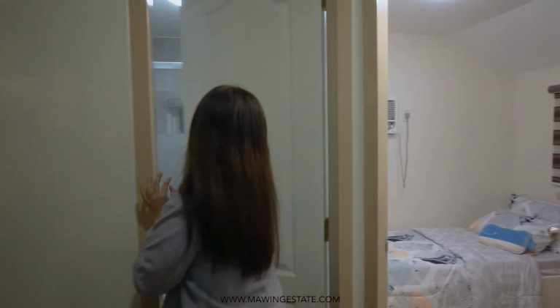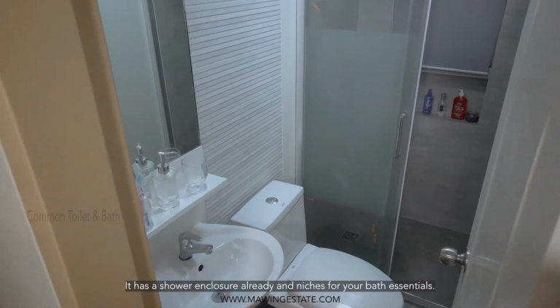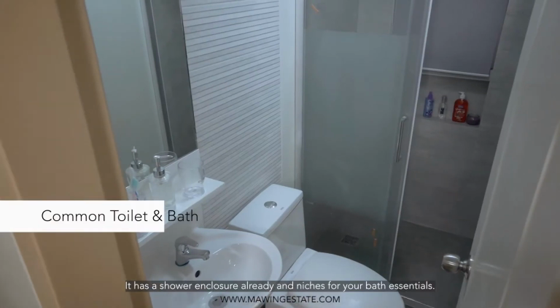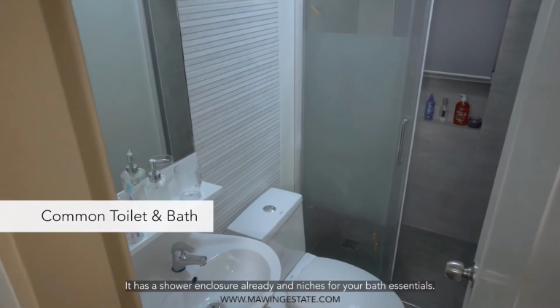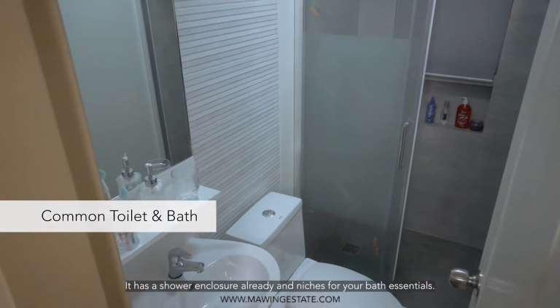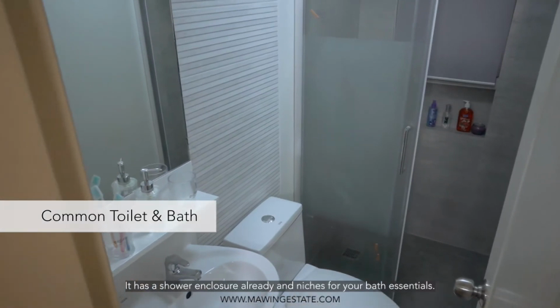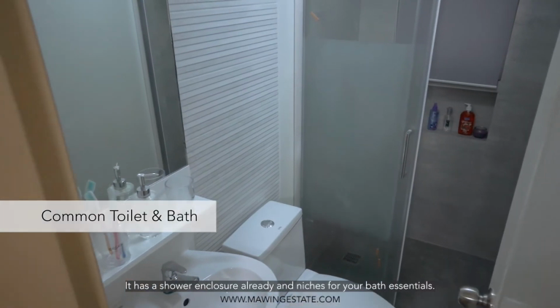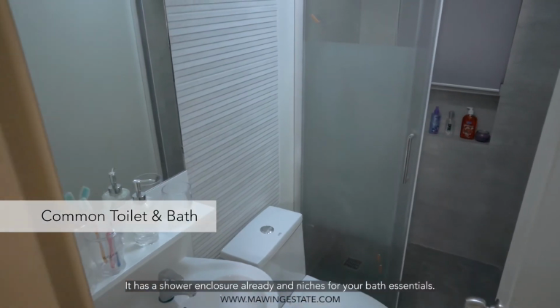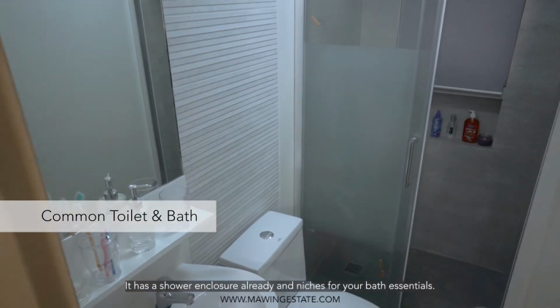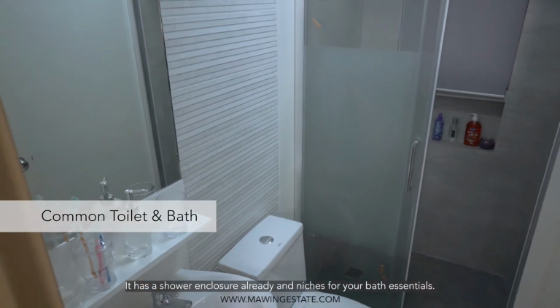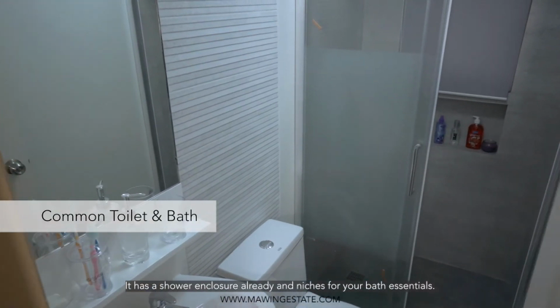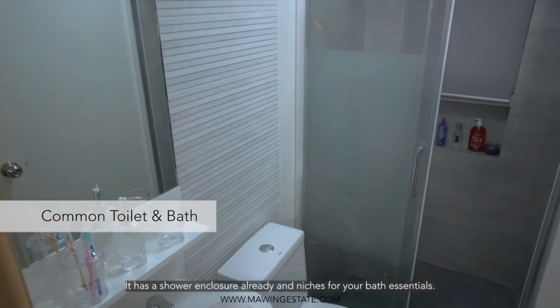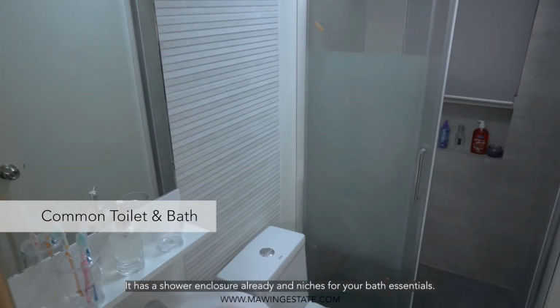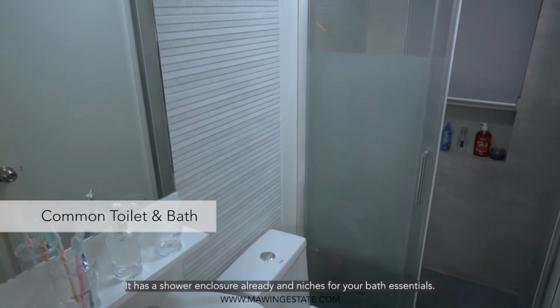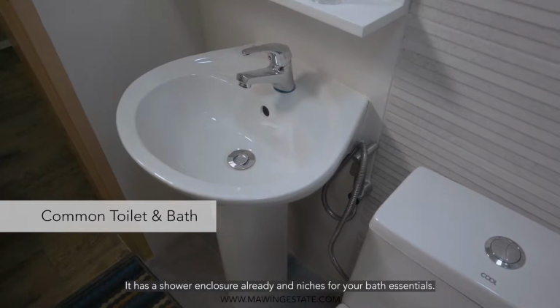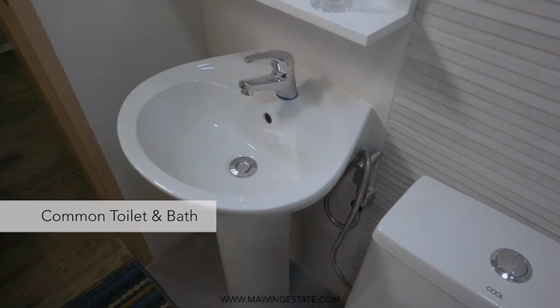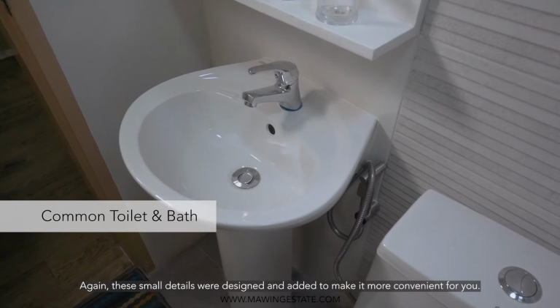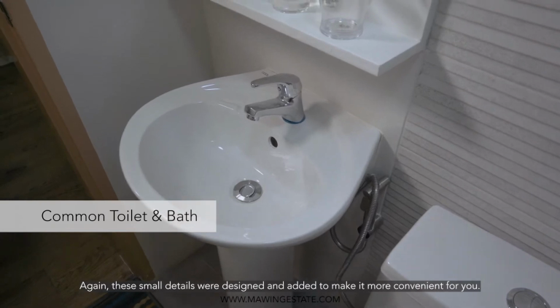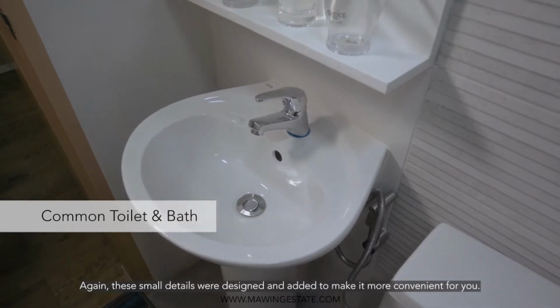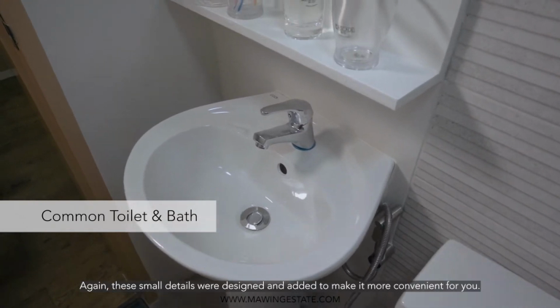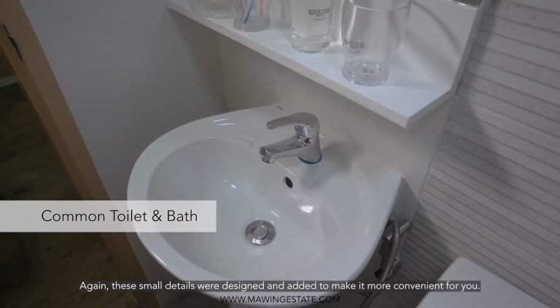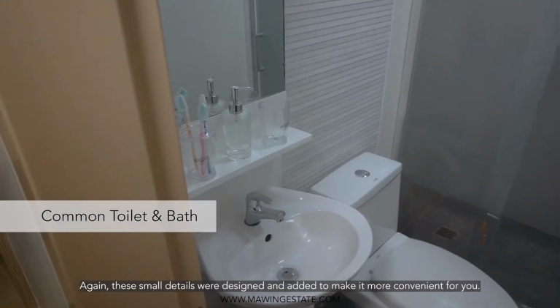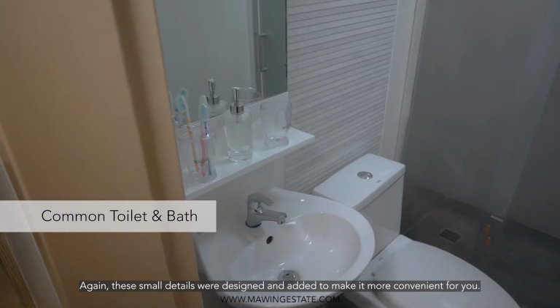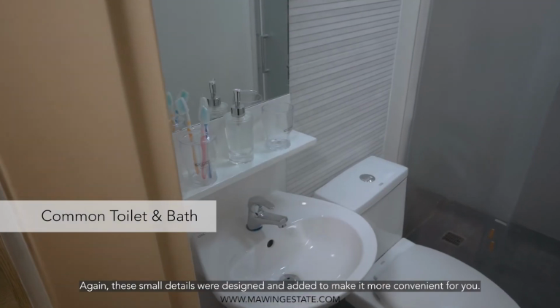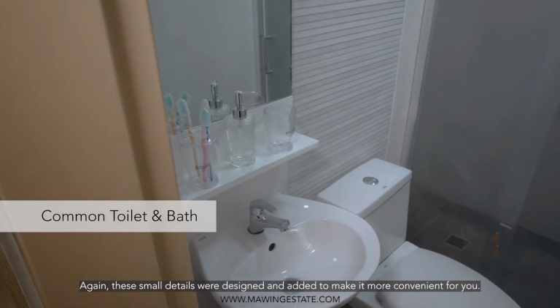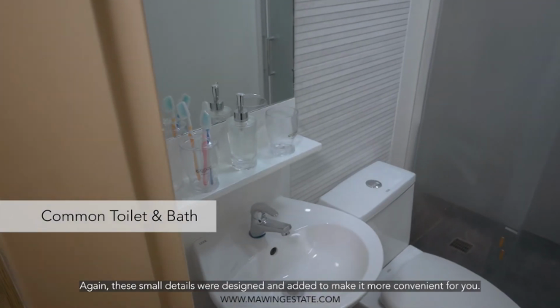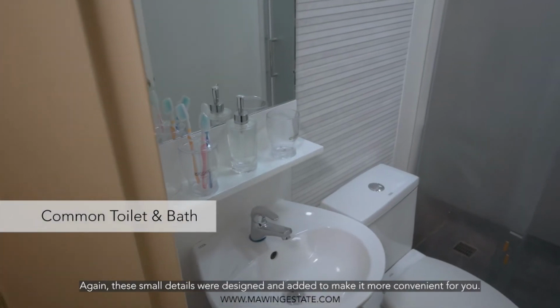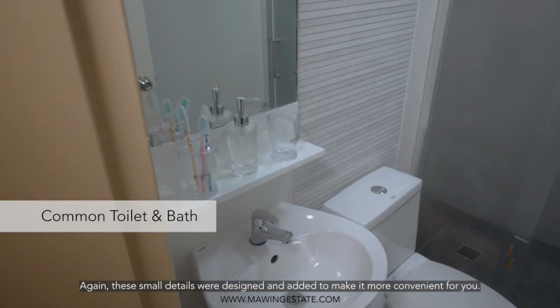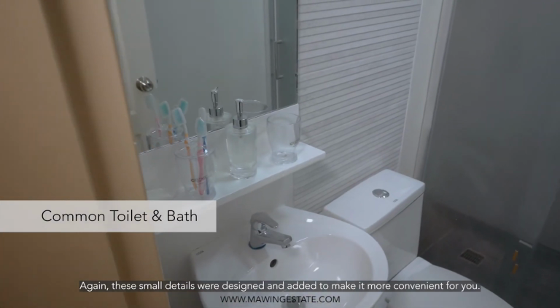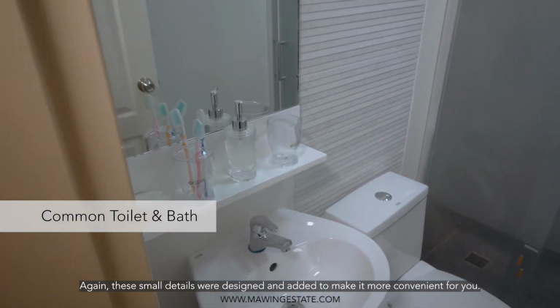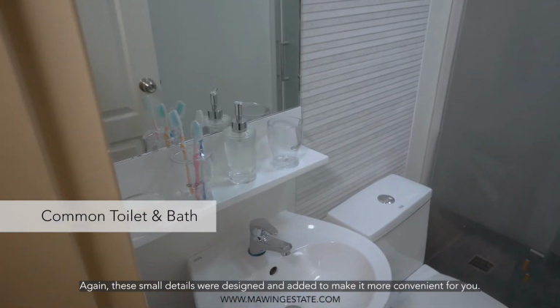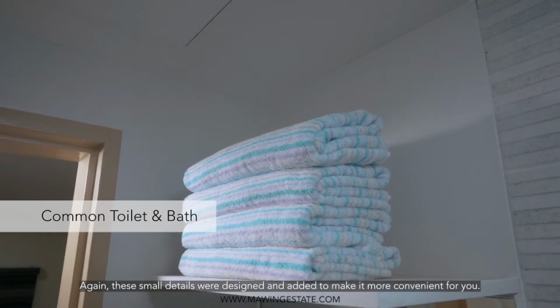It has a shower enclosure already installed, along with niches for your bath essentials. These small details were designed and added to make it more convenient for you.